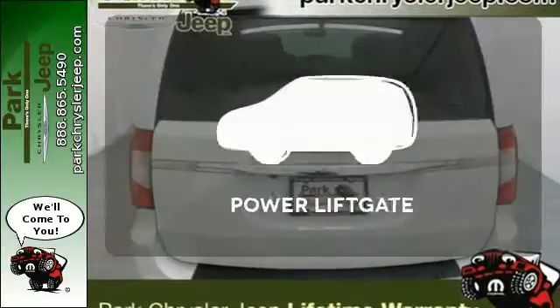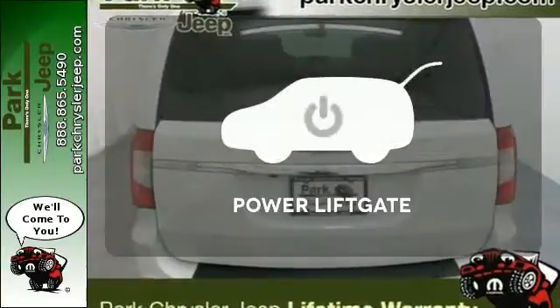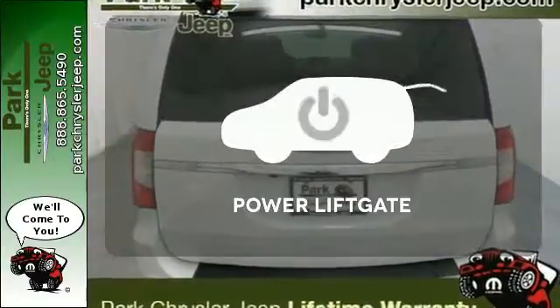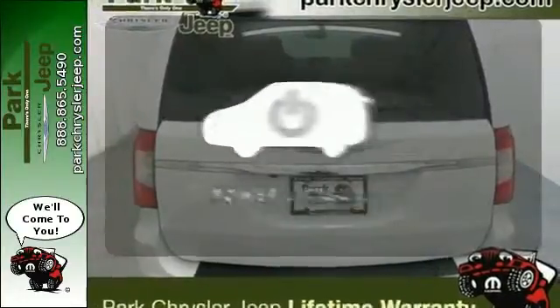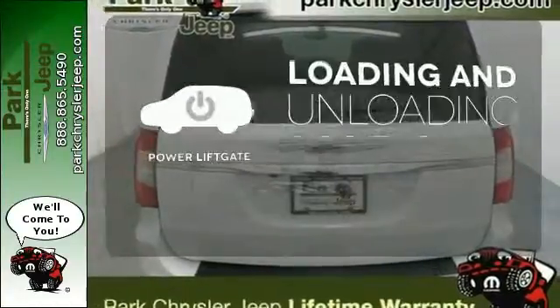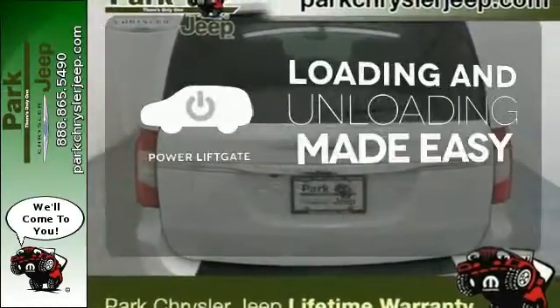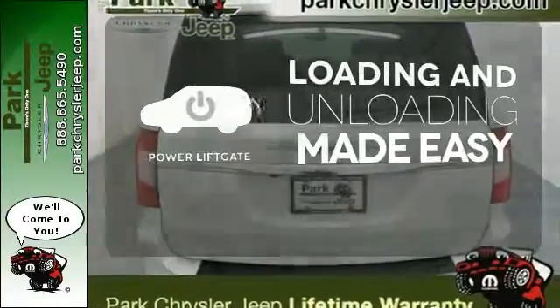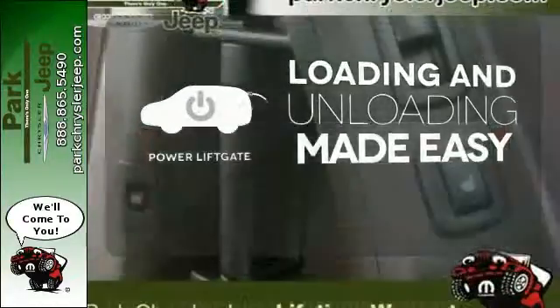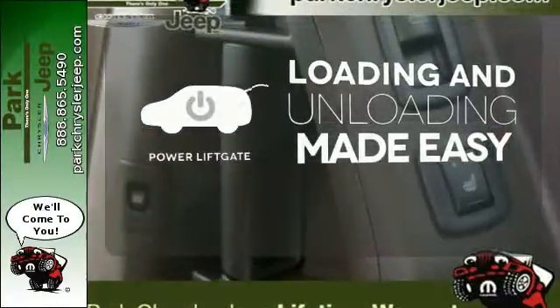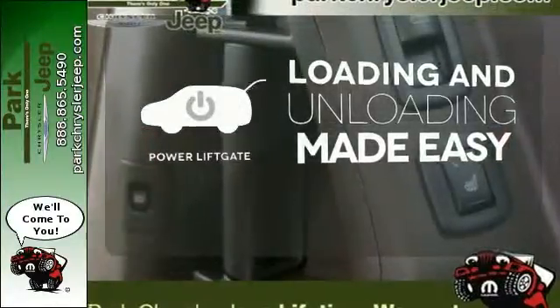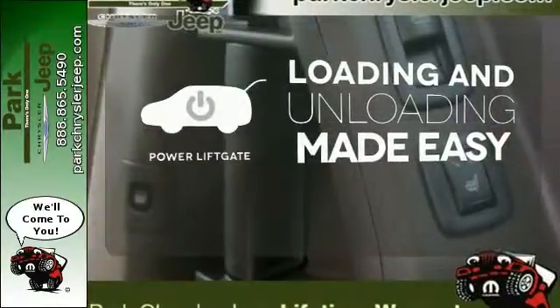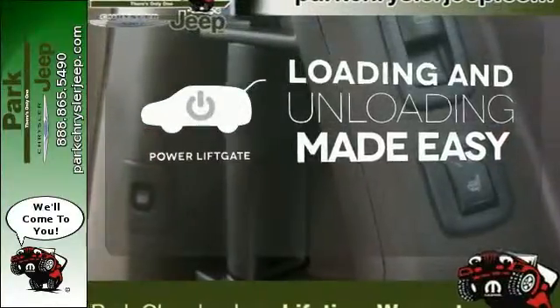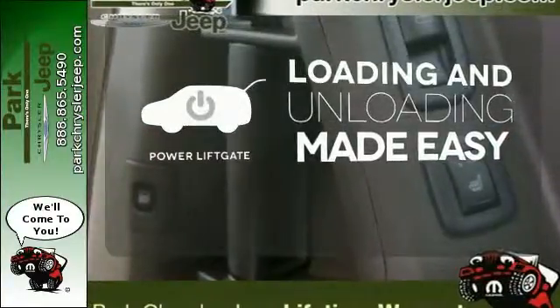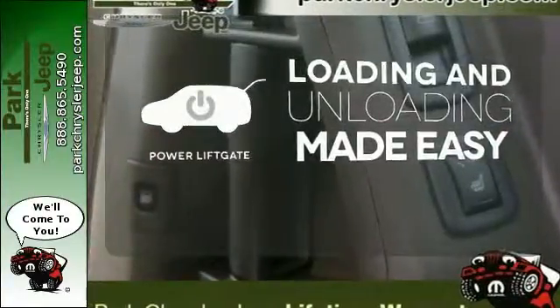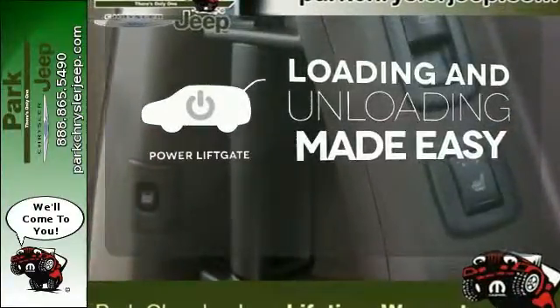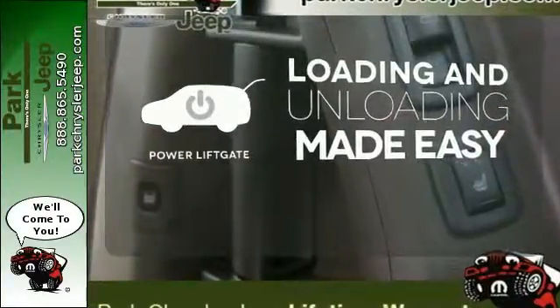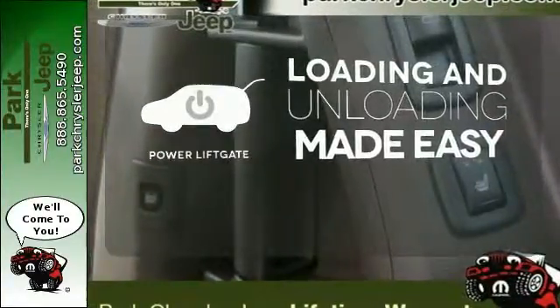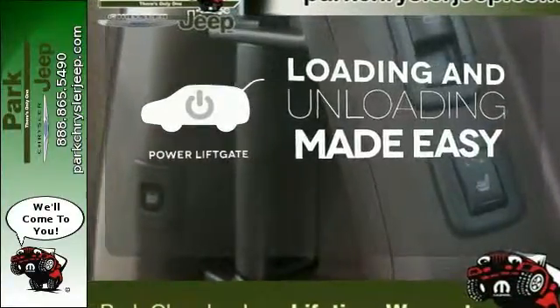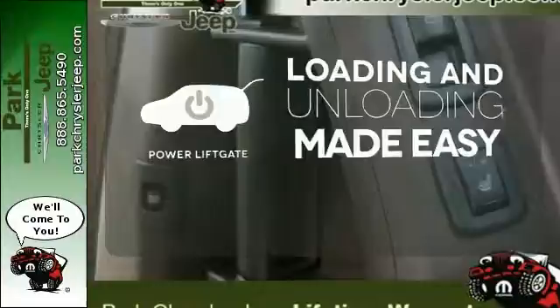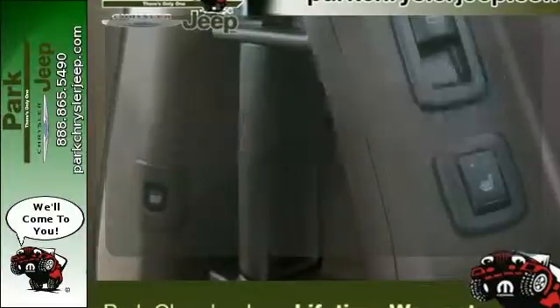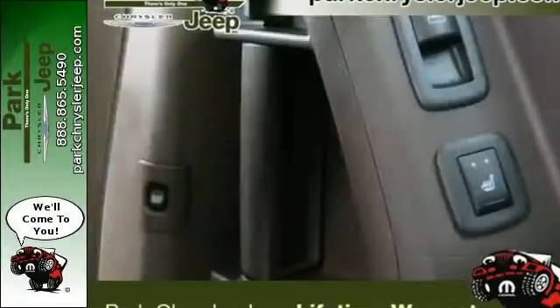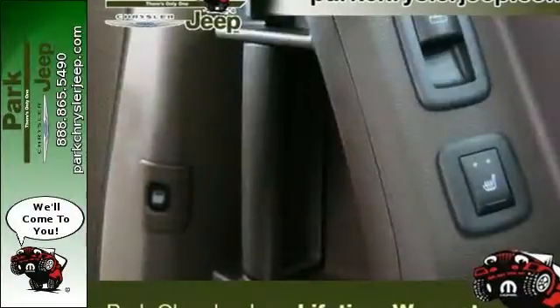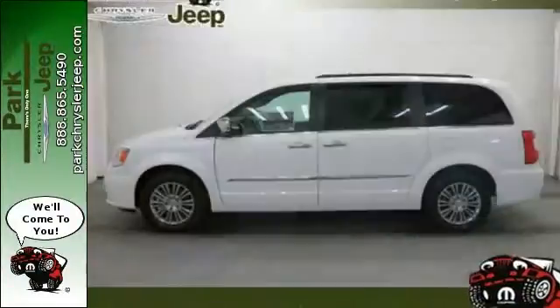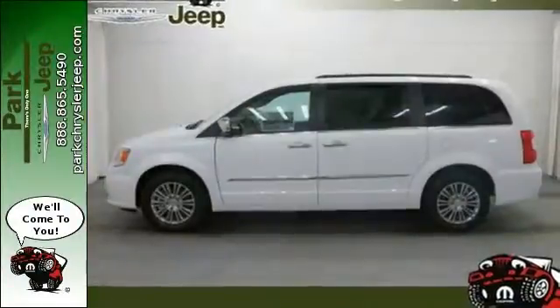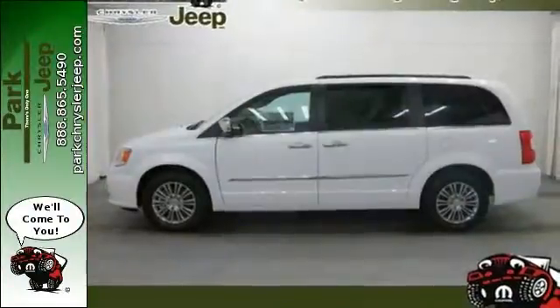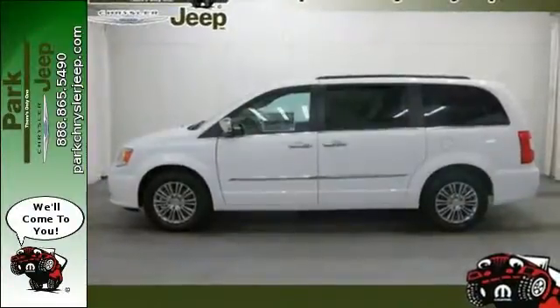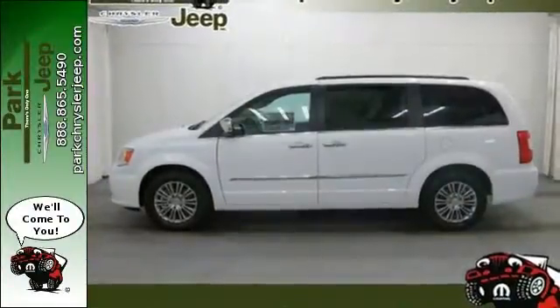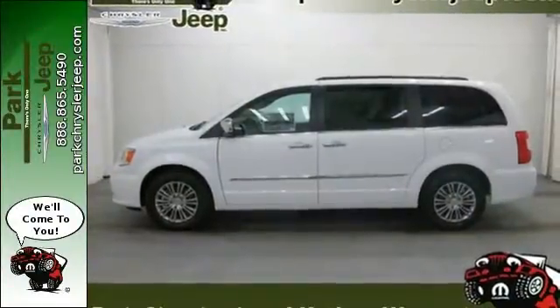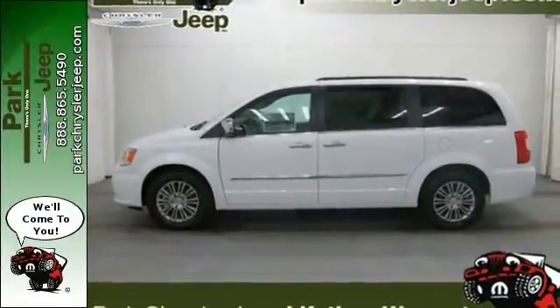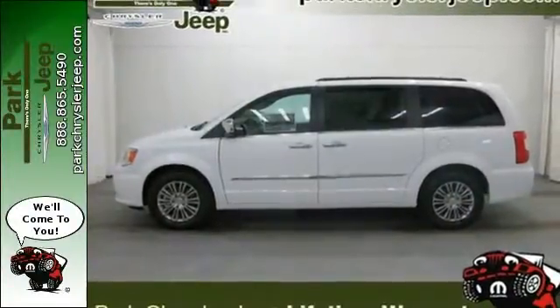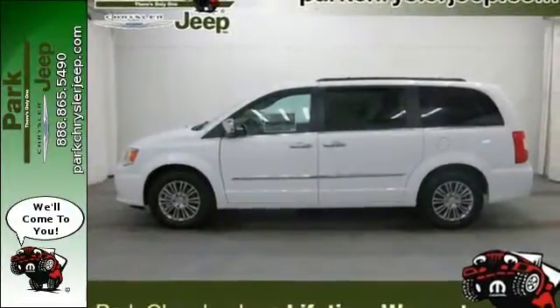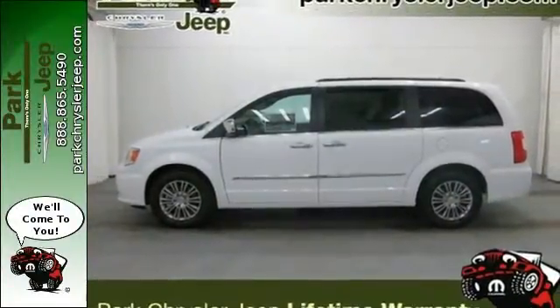Loading and unloading your vehicle just got easier with the power liftgate. Be ready for your next road trip in this Chrysler Town & Country.